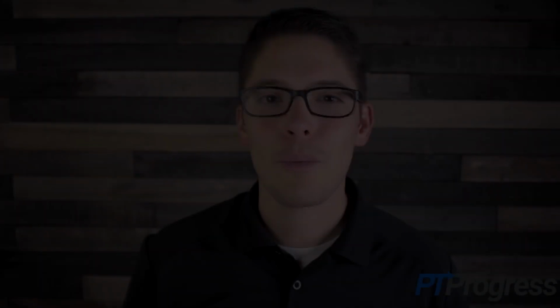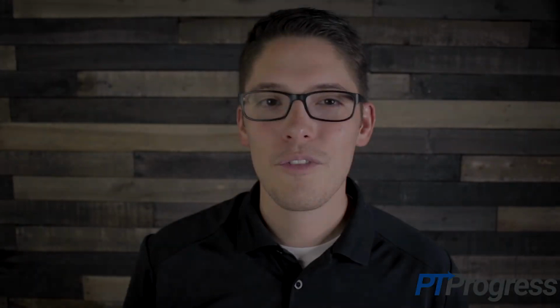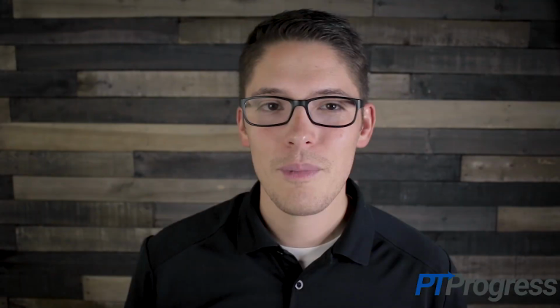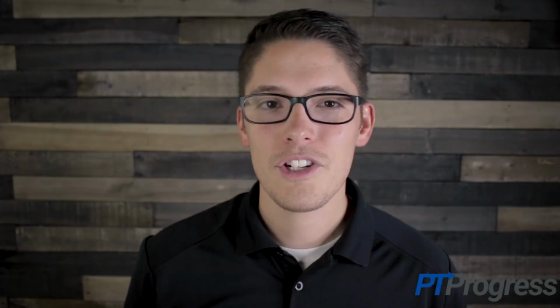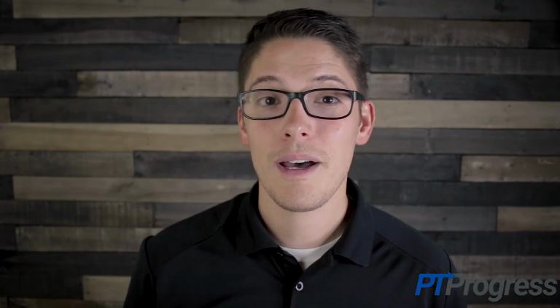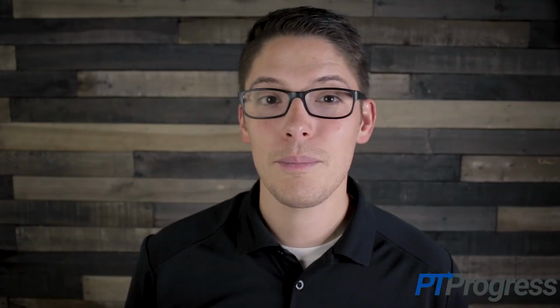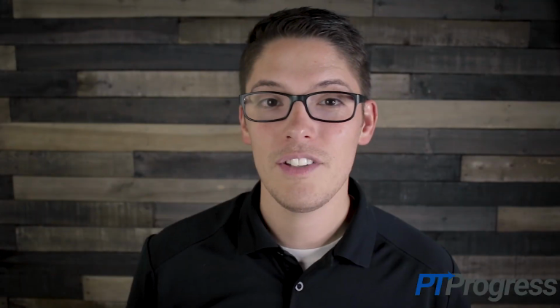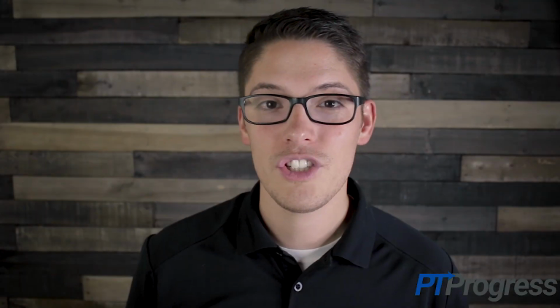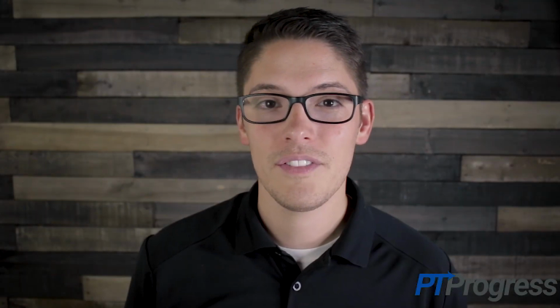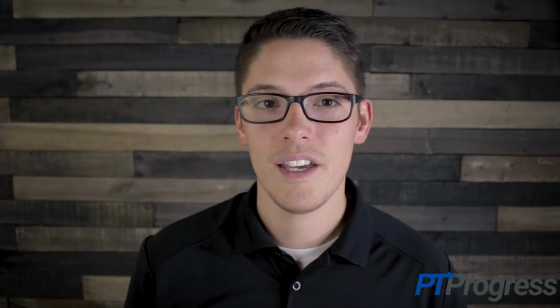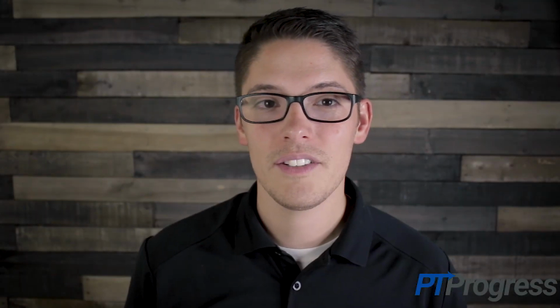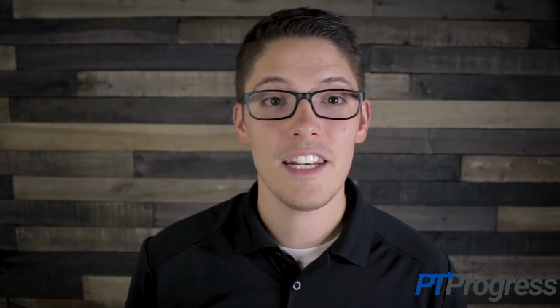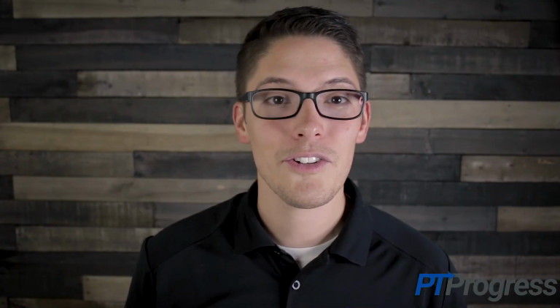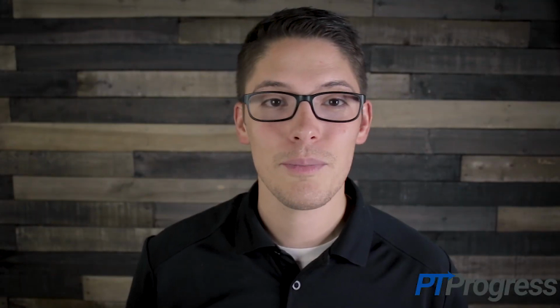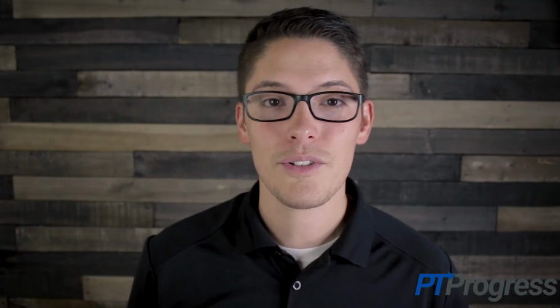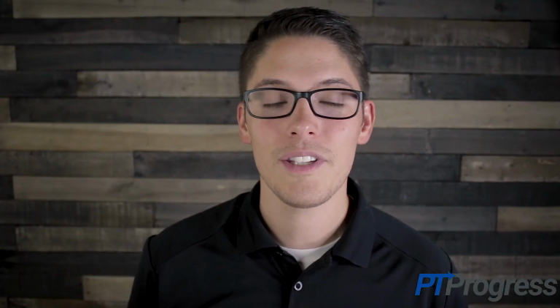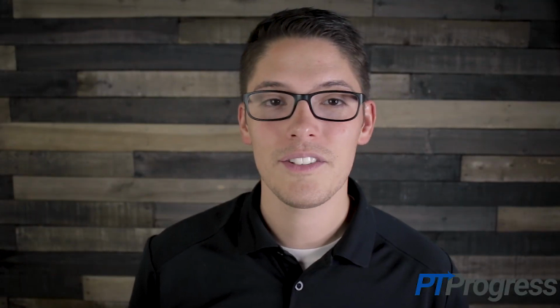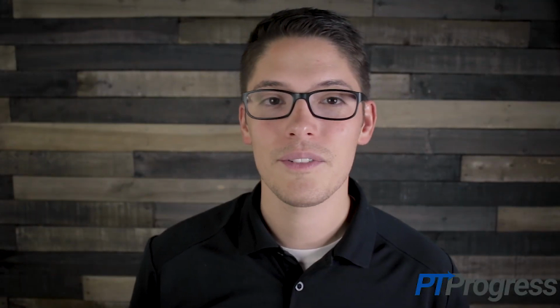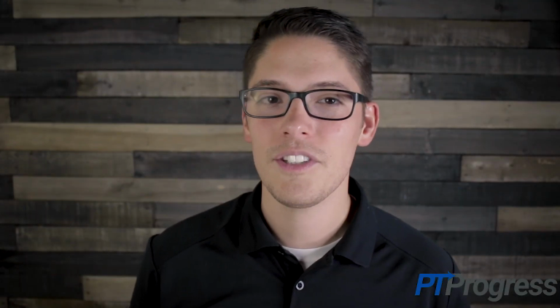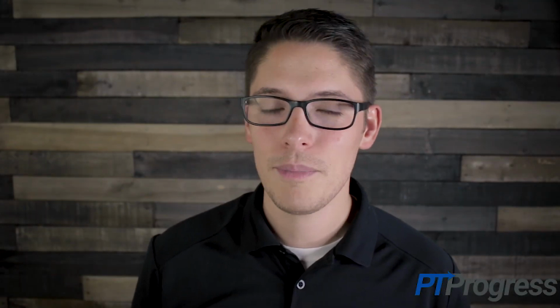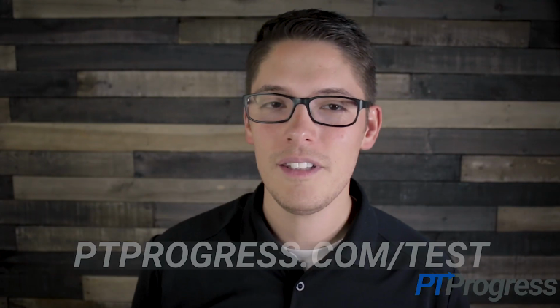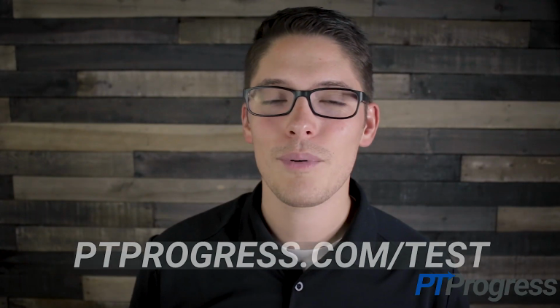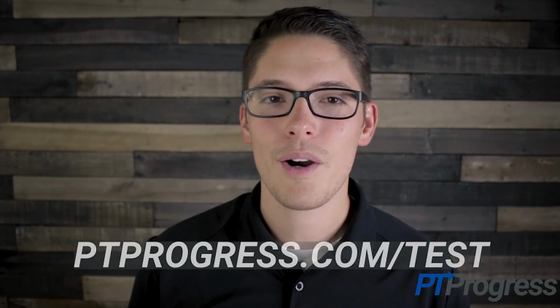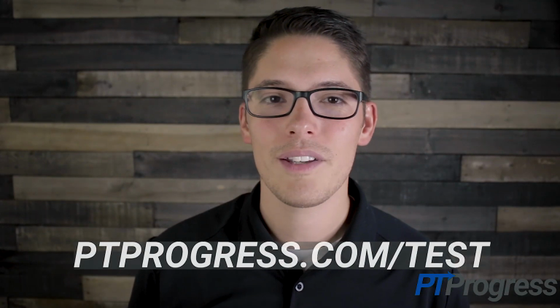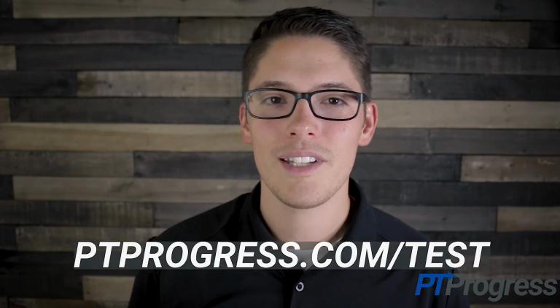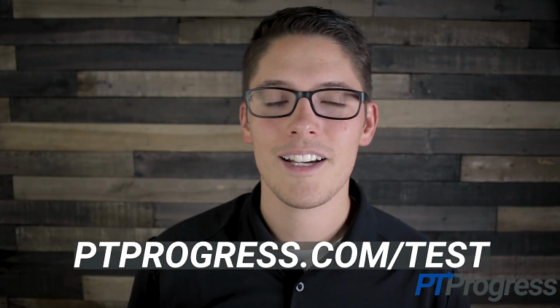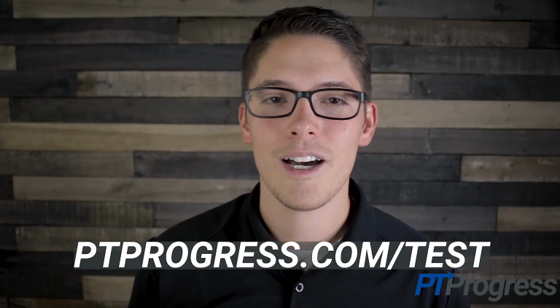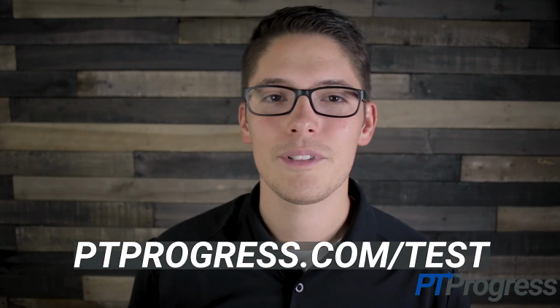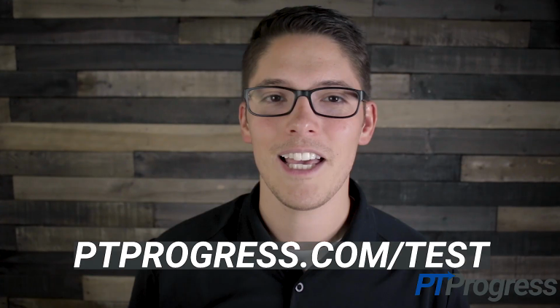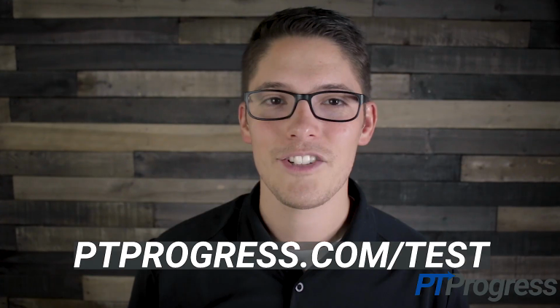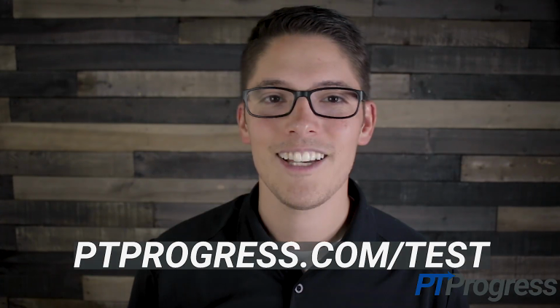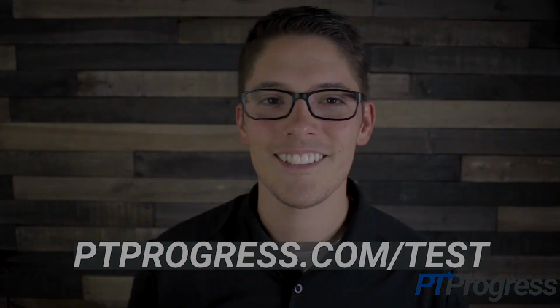For more information about the pivot shift test and other special tests, visit ptprogress.com/test.